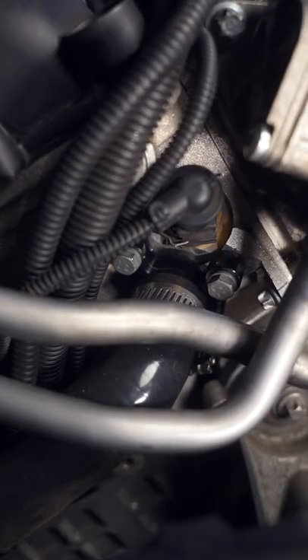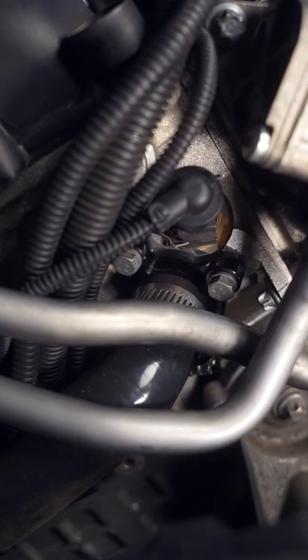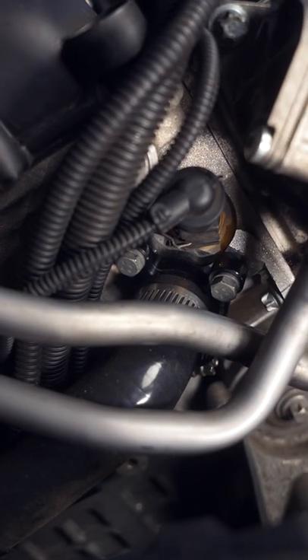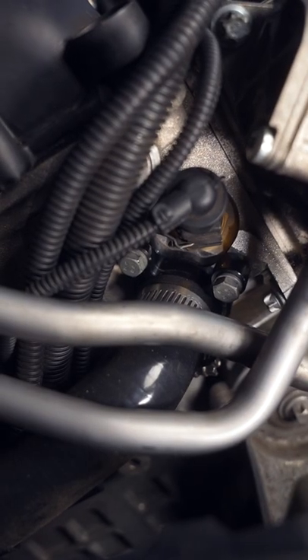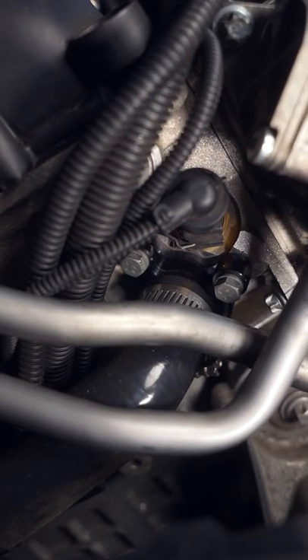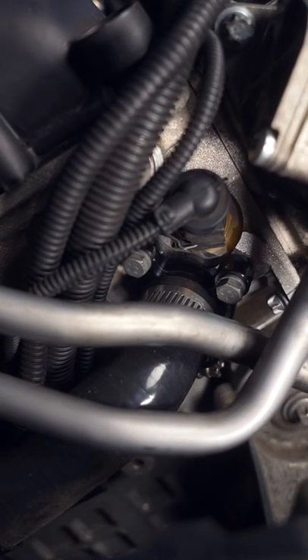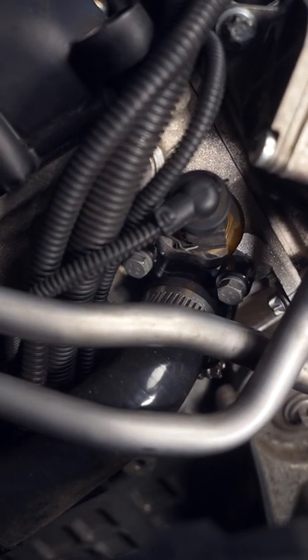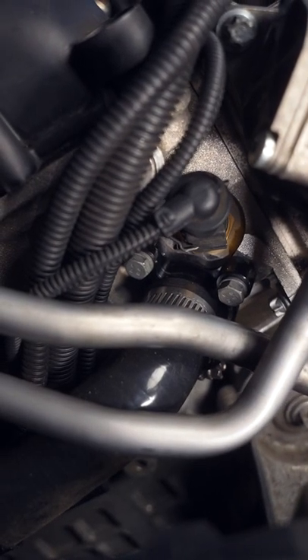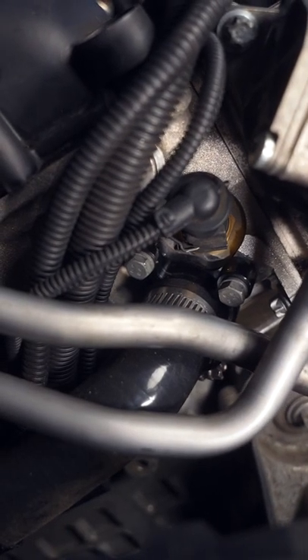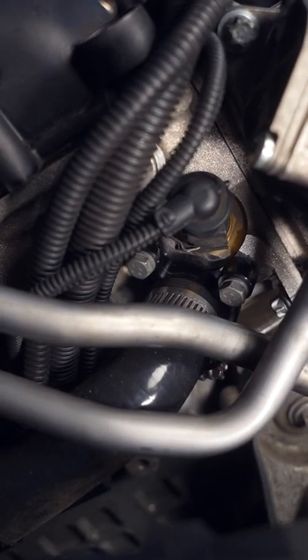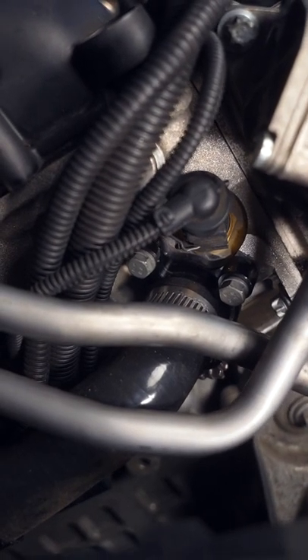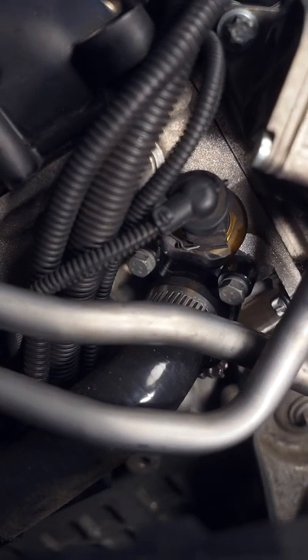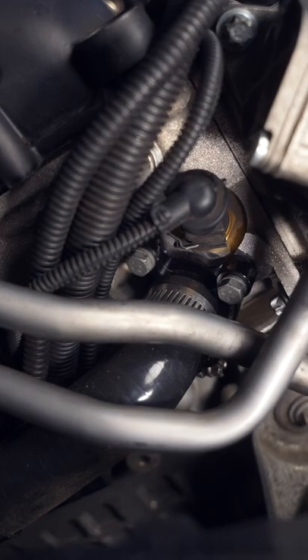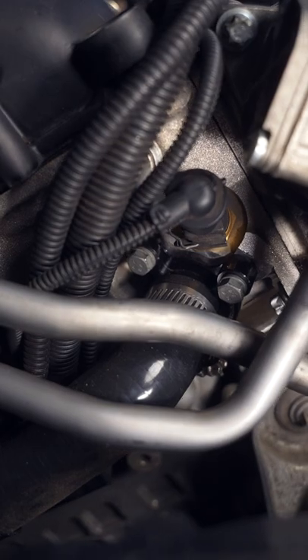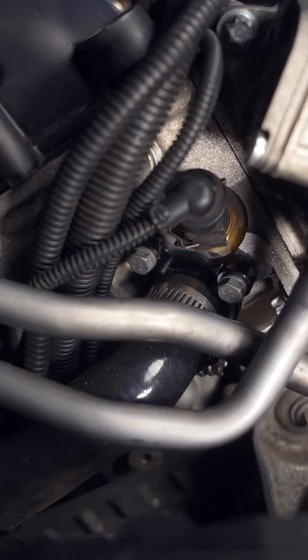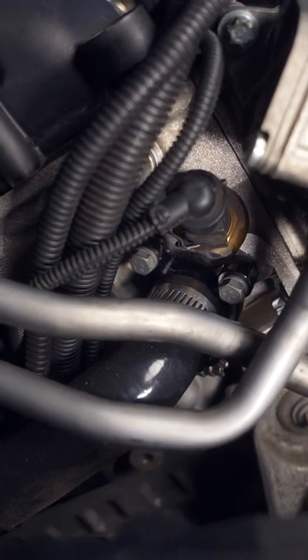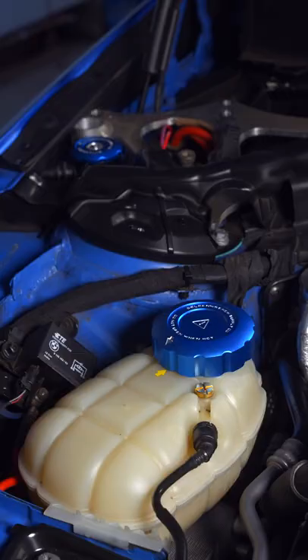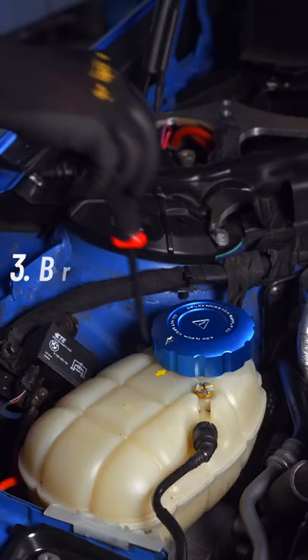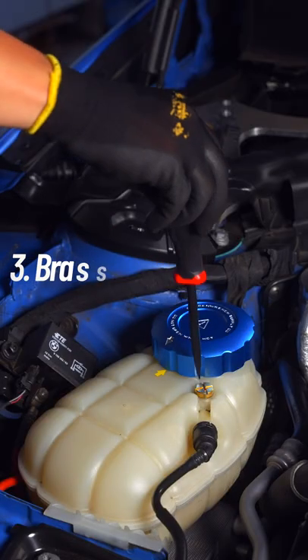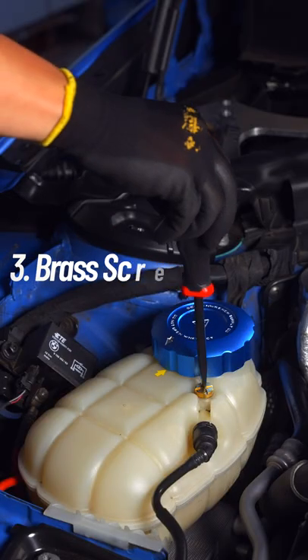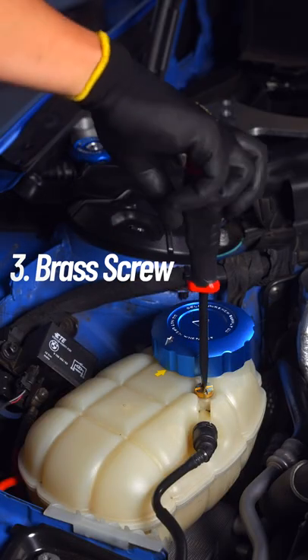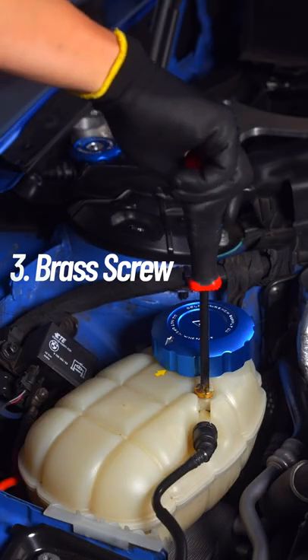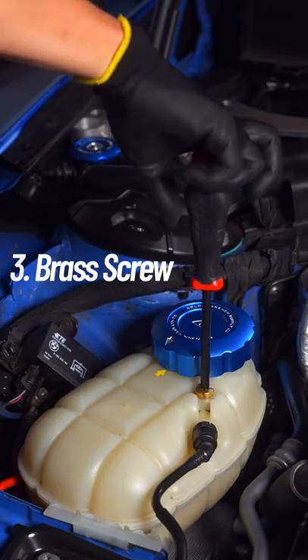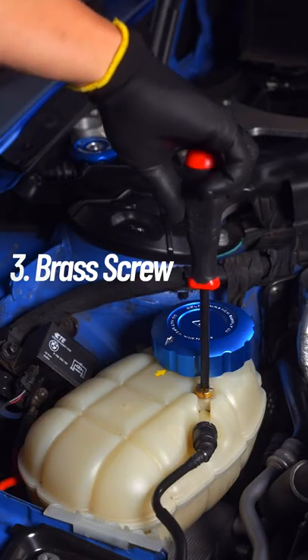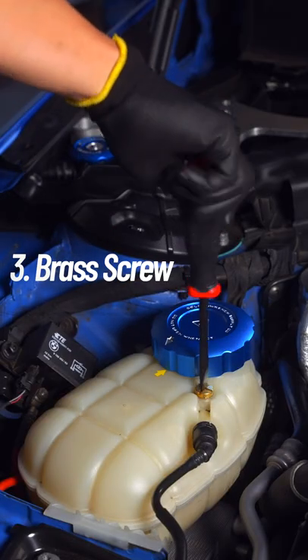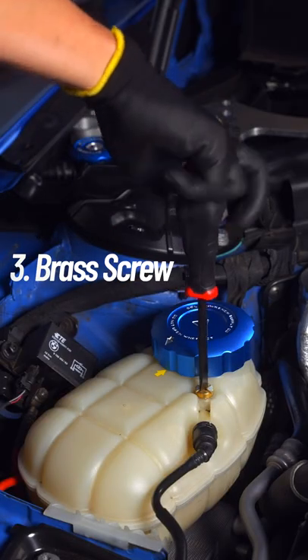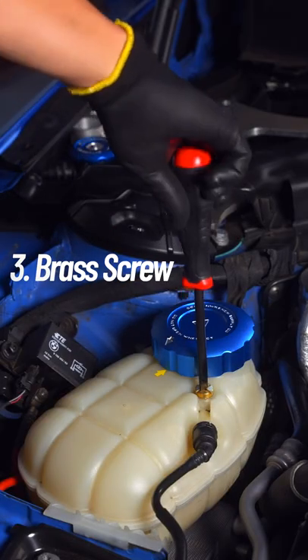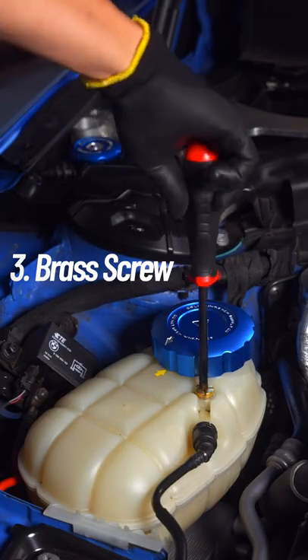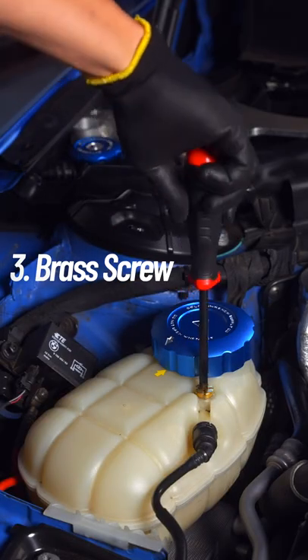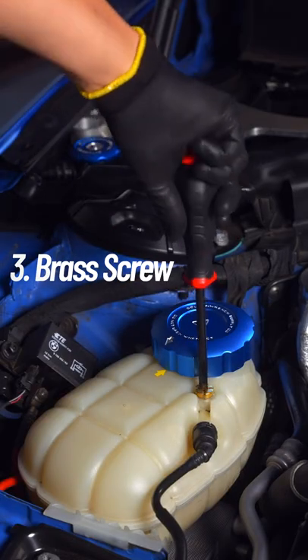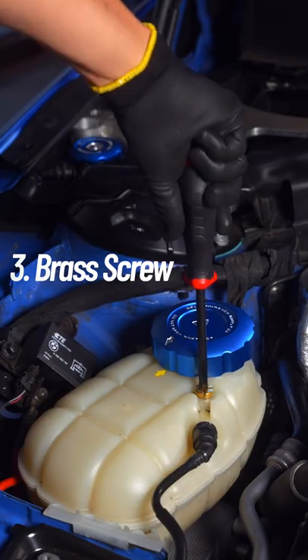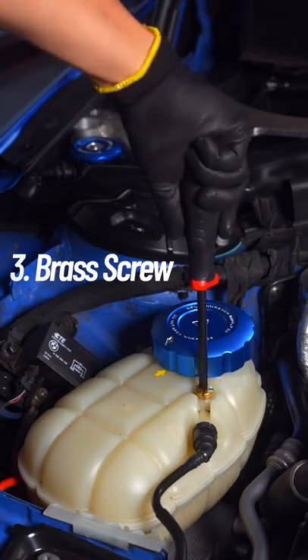Once all of that is taken care of, finish off the job with a brass bleeder screw, then top off and purge your coolant.